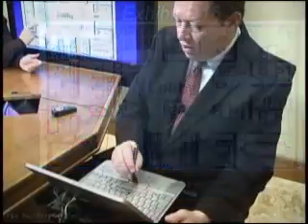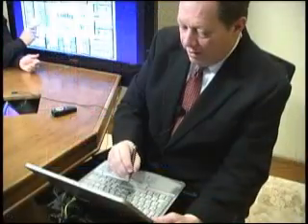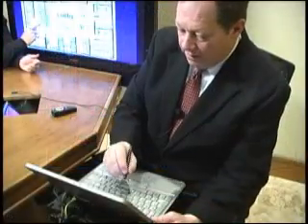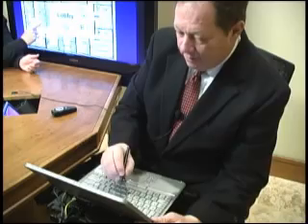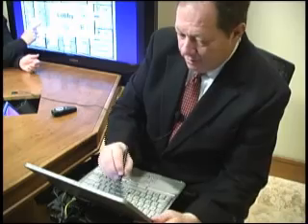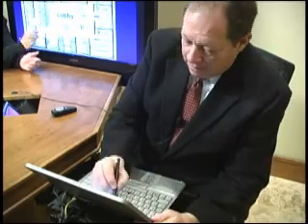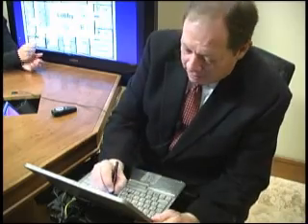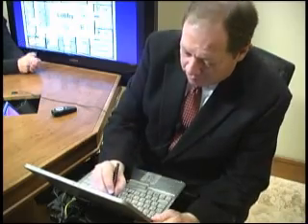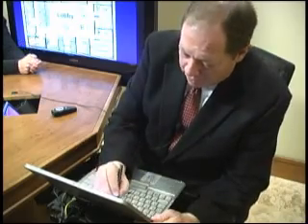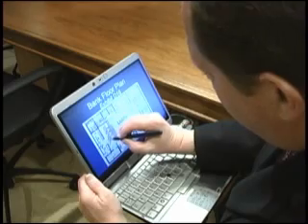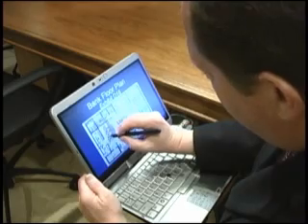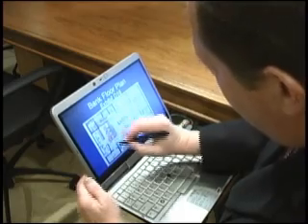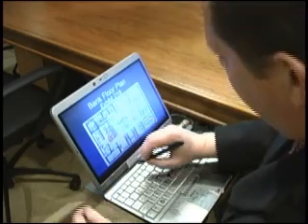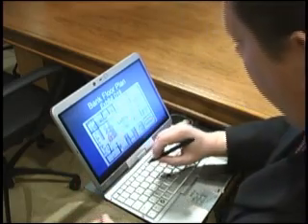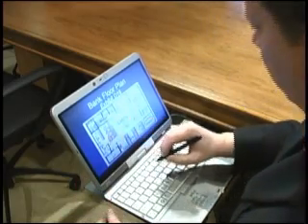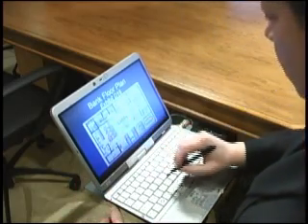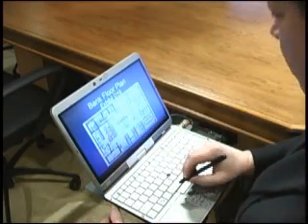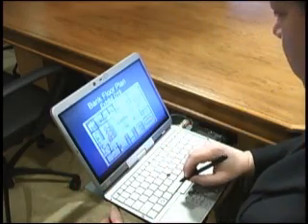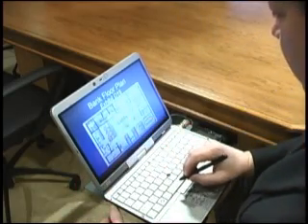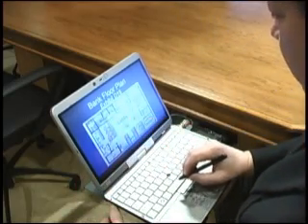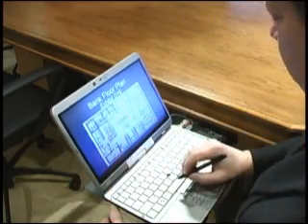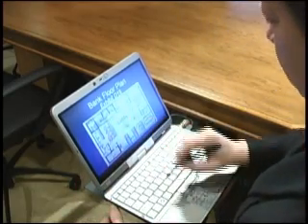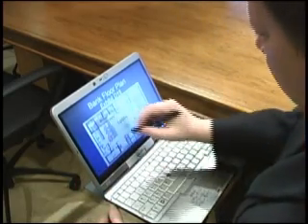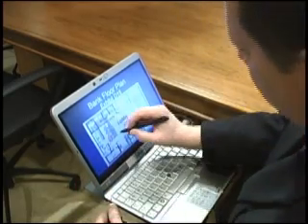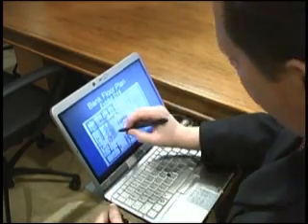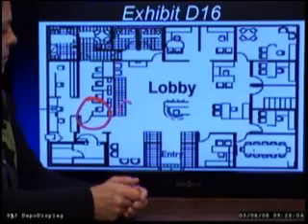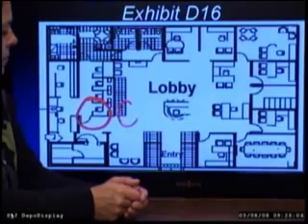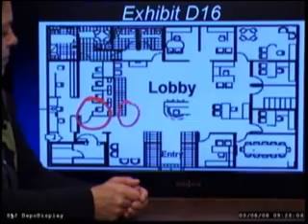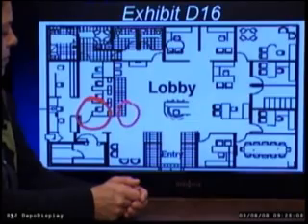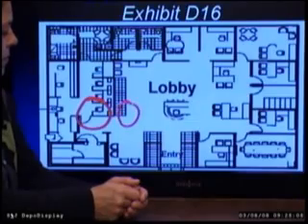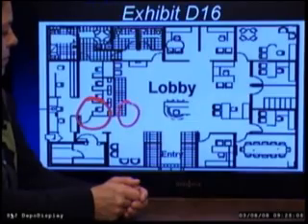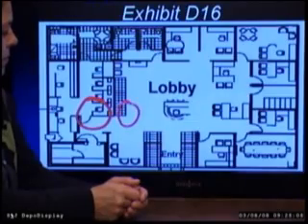The examining attorney uses a tablet PC as a so-called John Madden annotation device and marks exhibits on the fly.